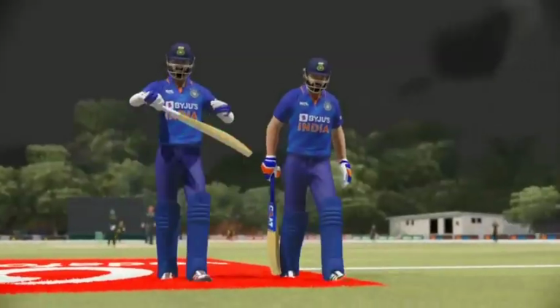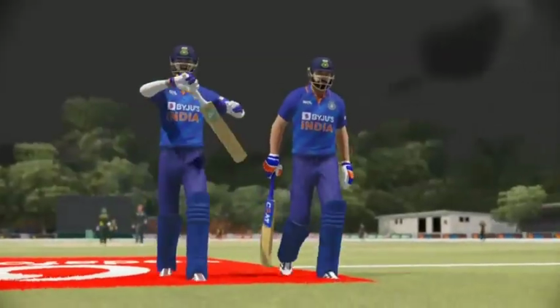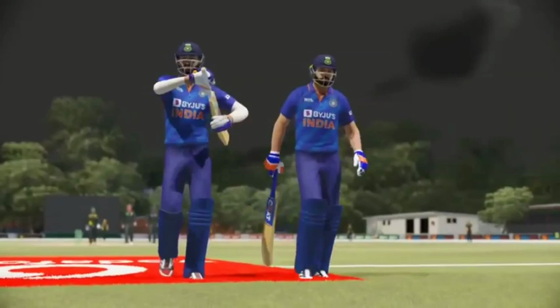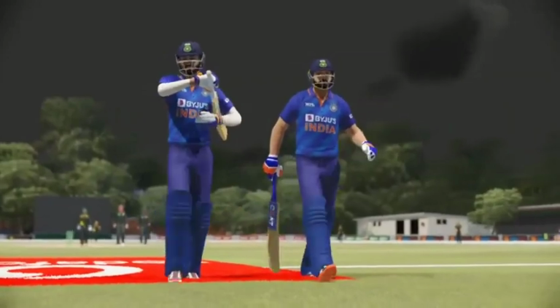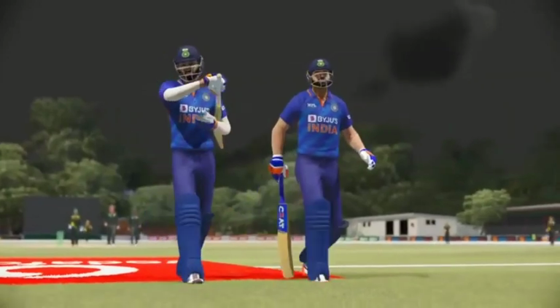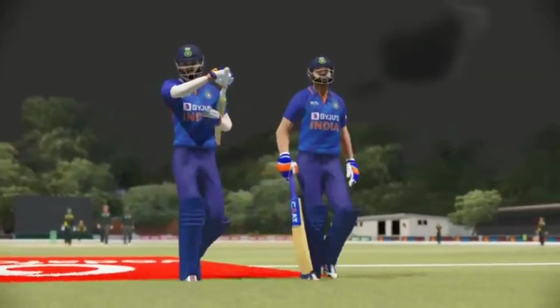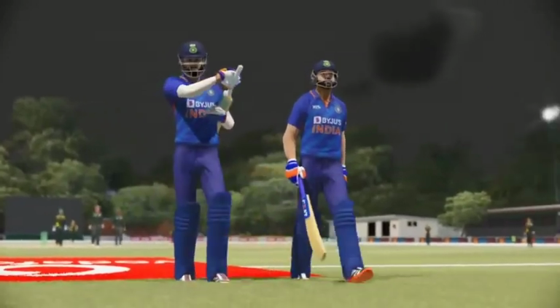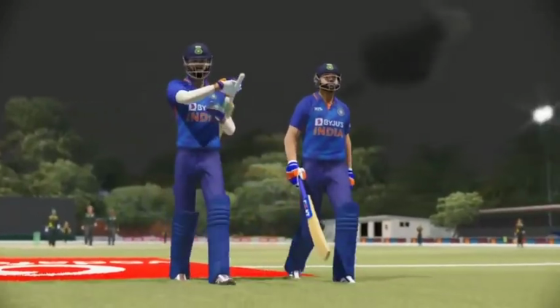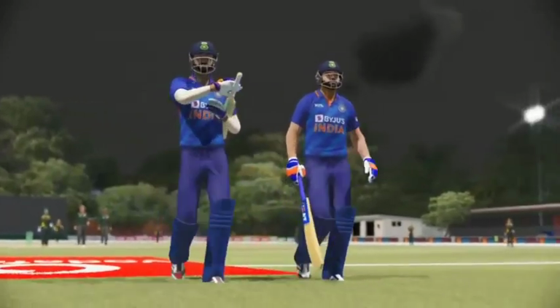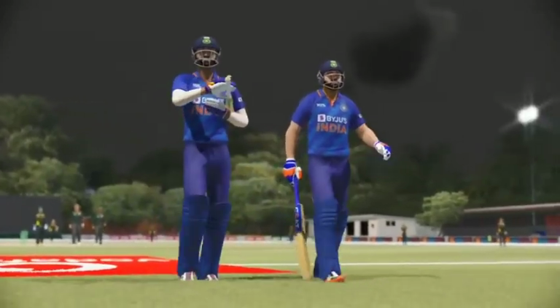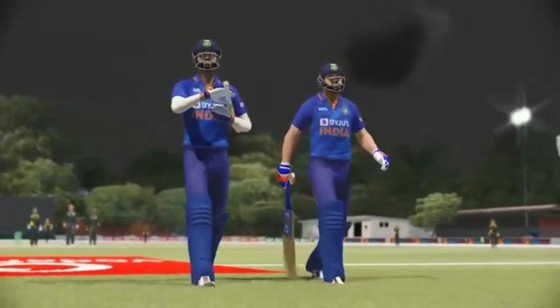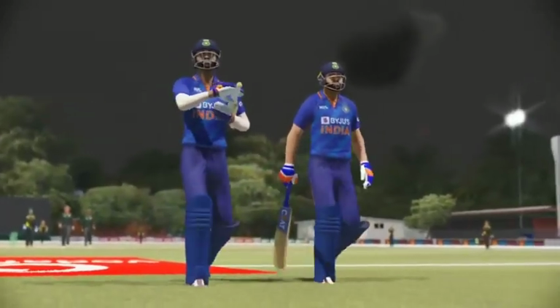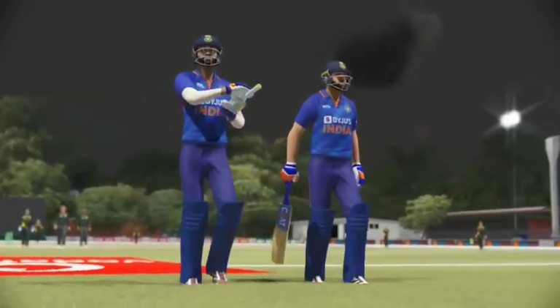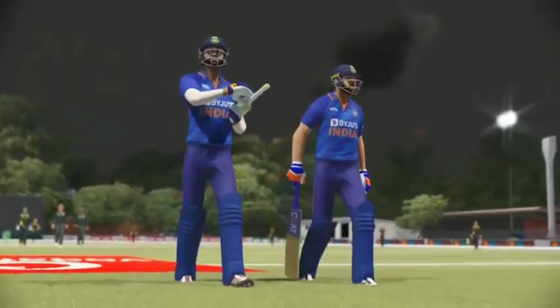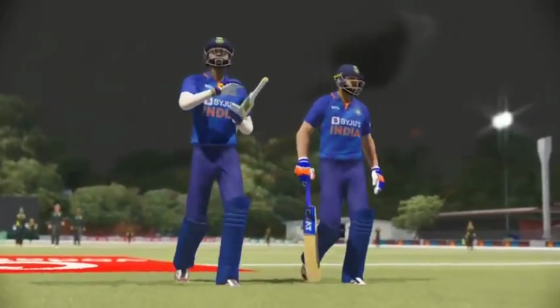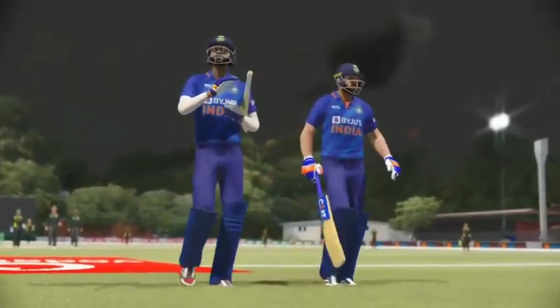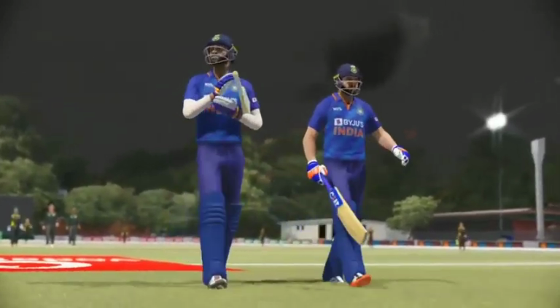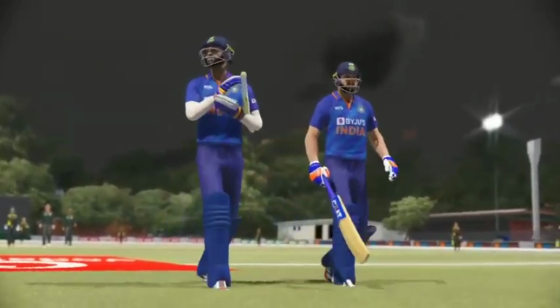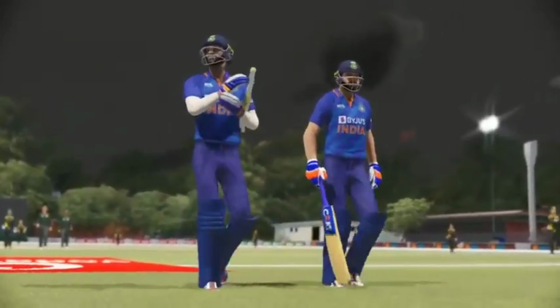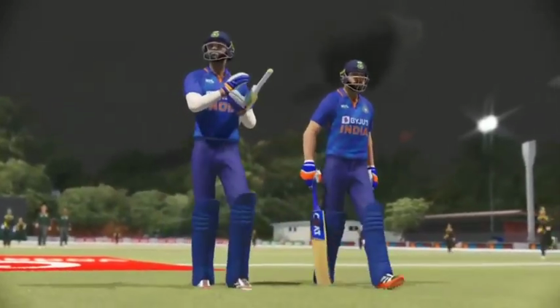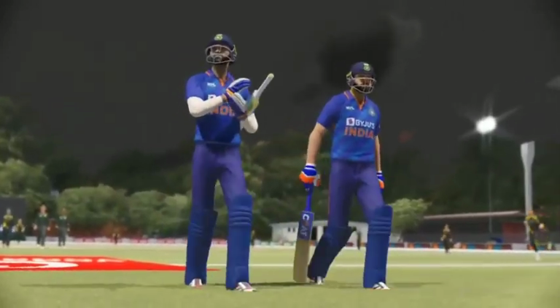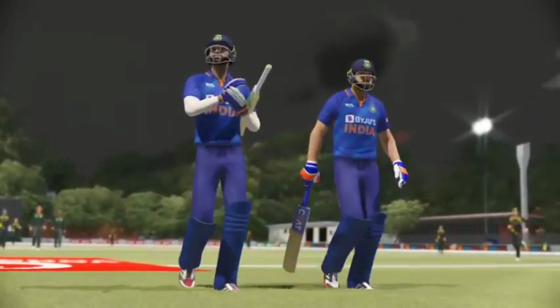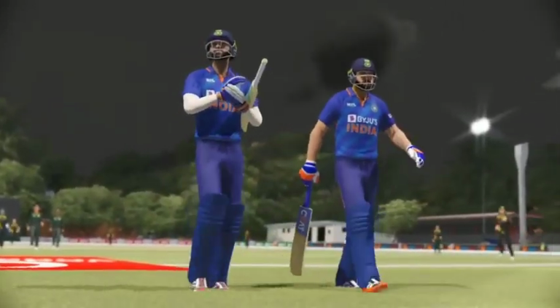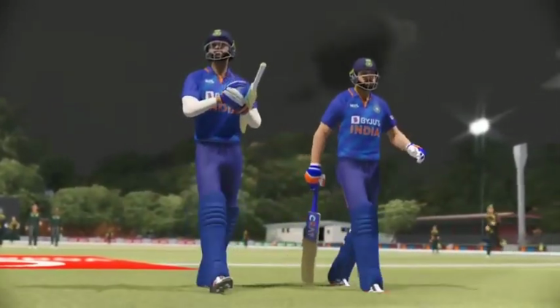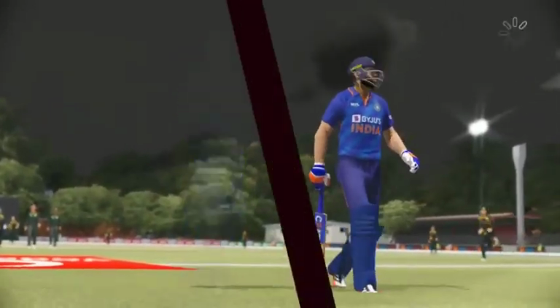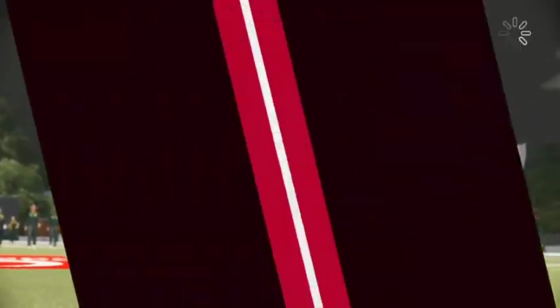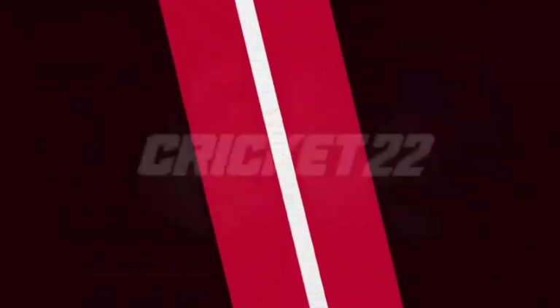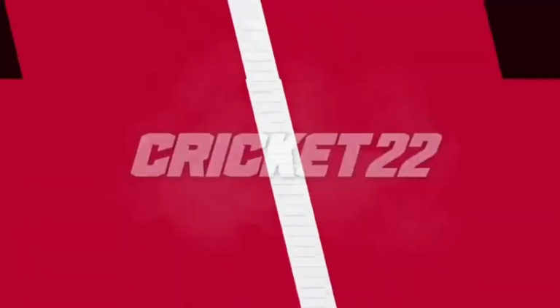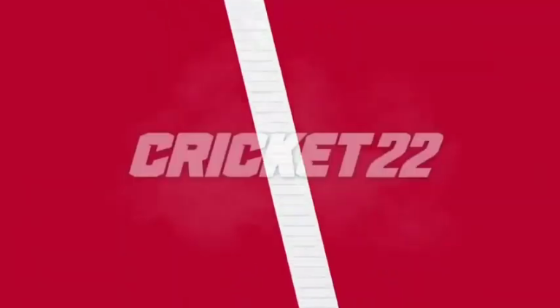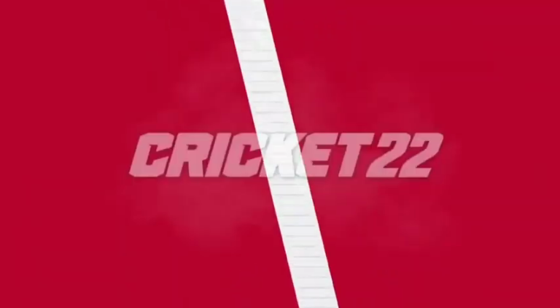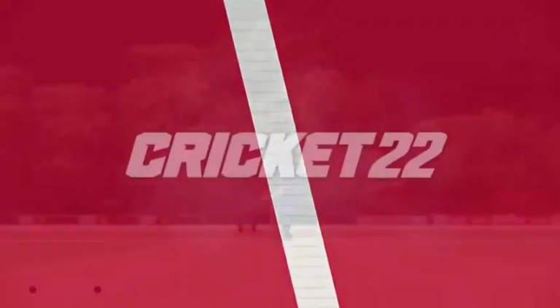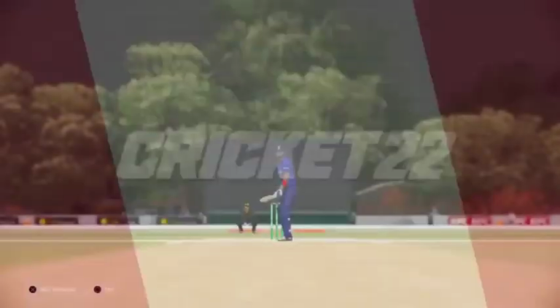They've really piled on the runs in that innings — not the best bowling though; that's let this total get away from them.